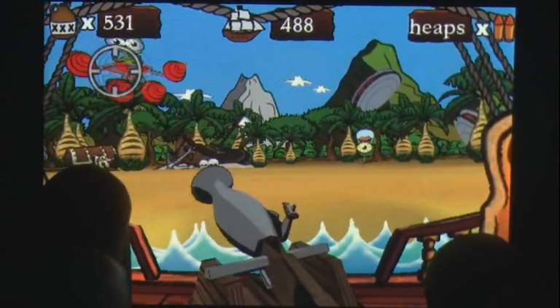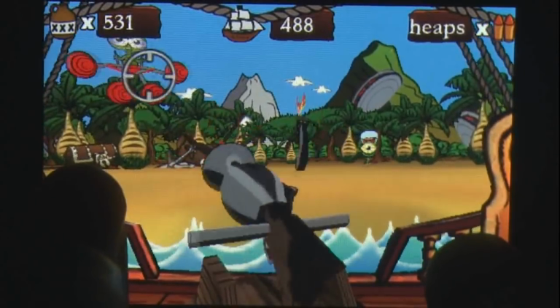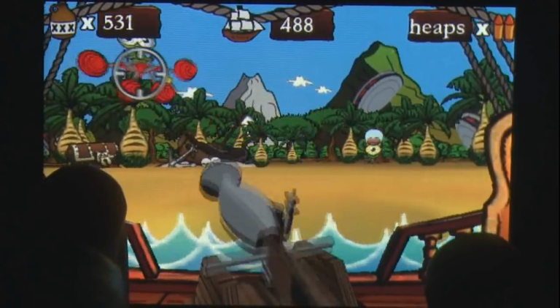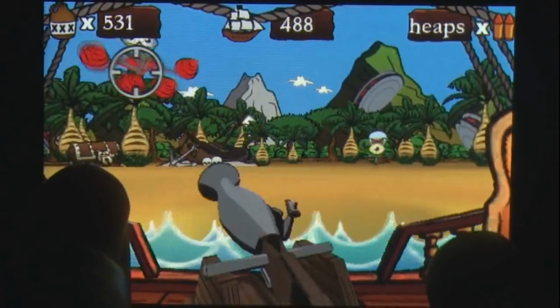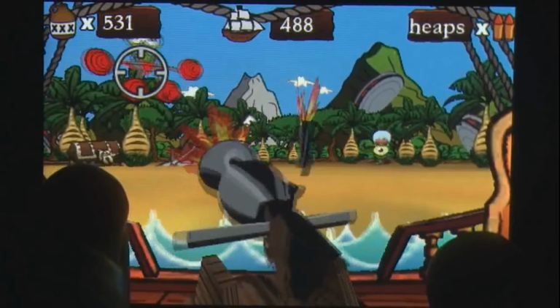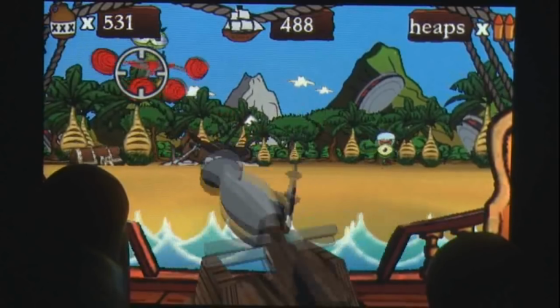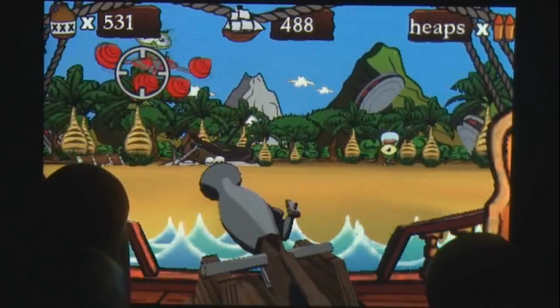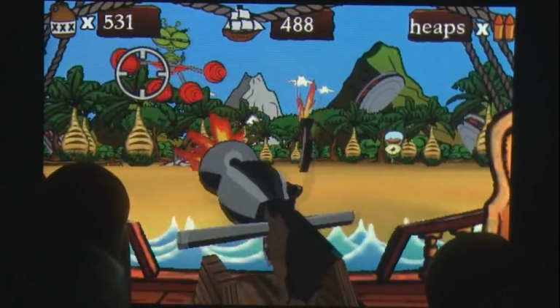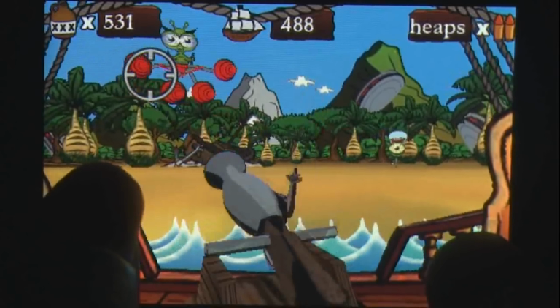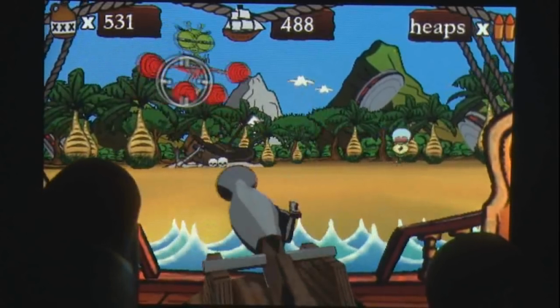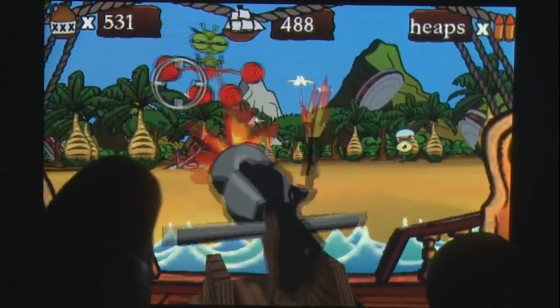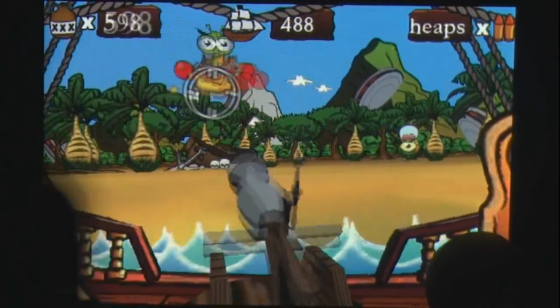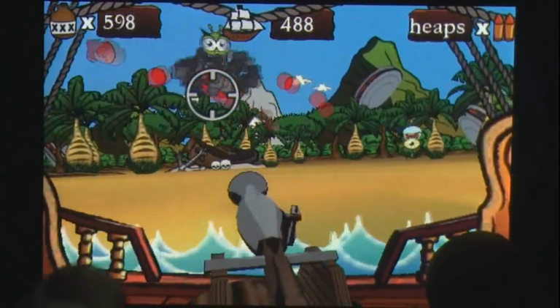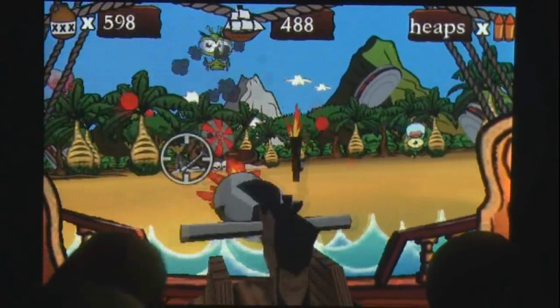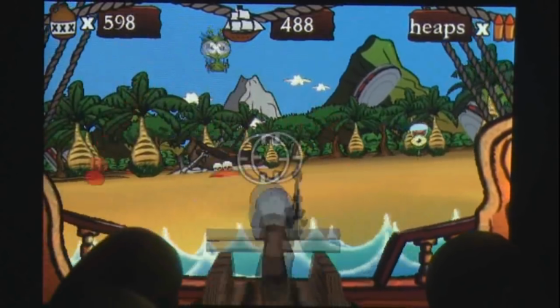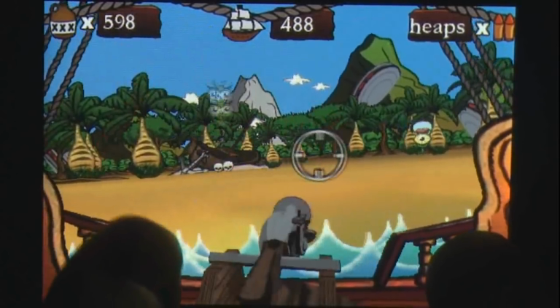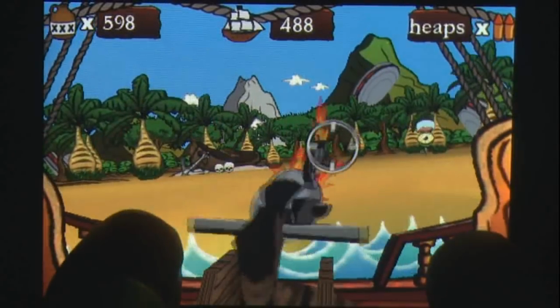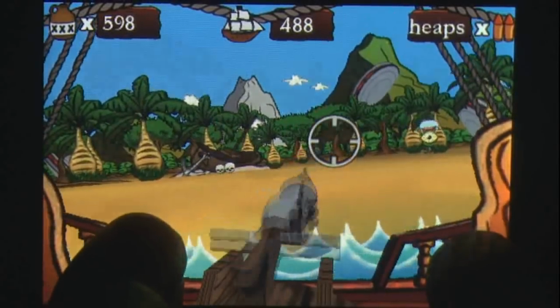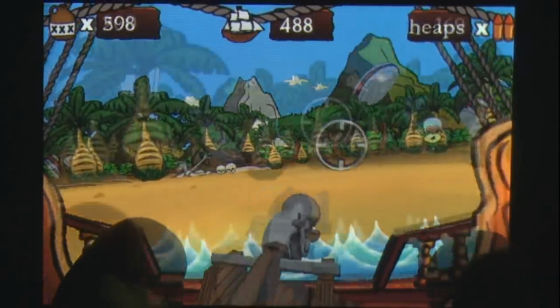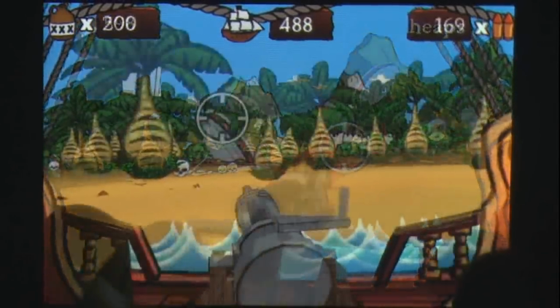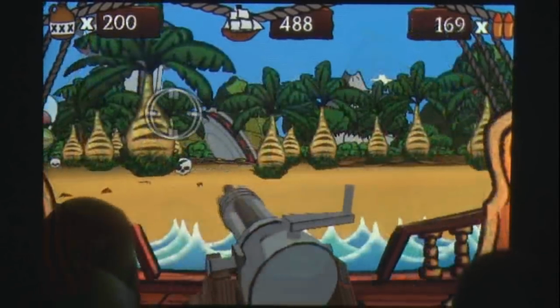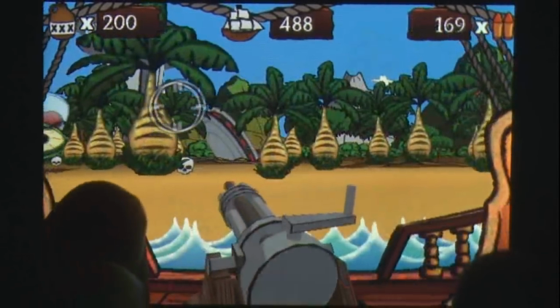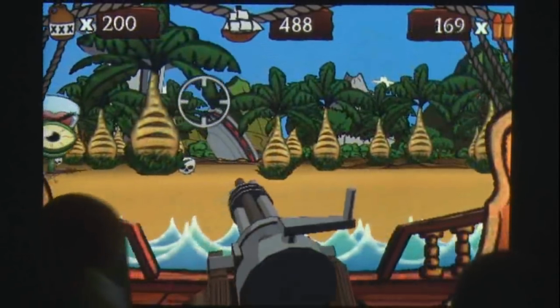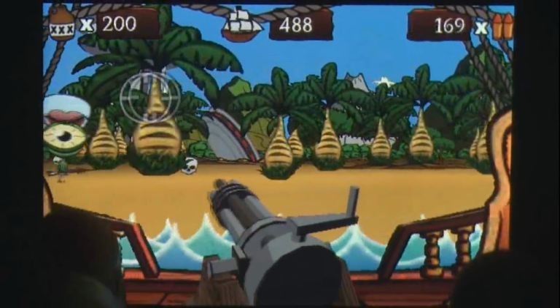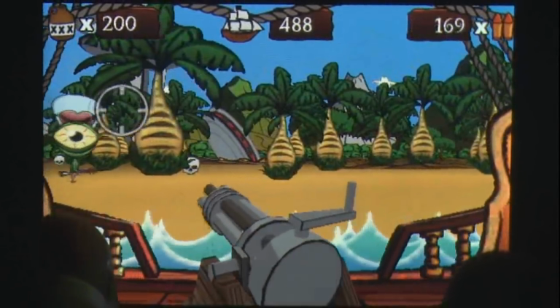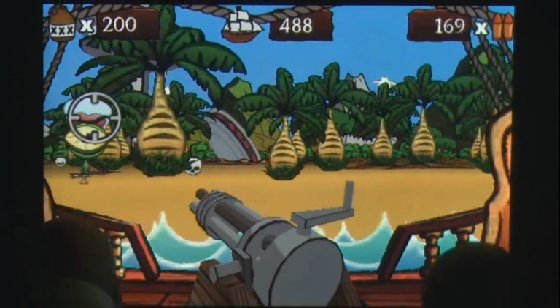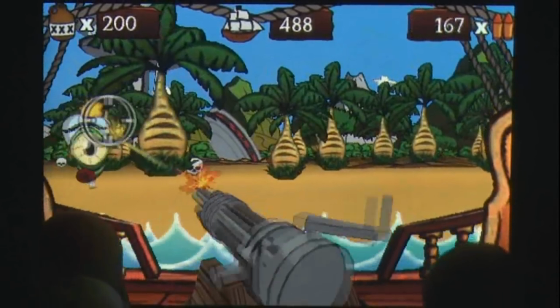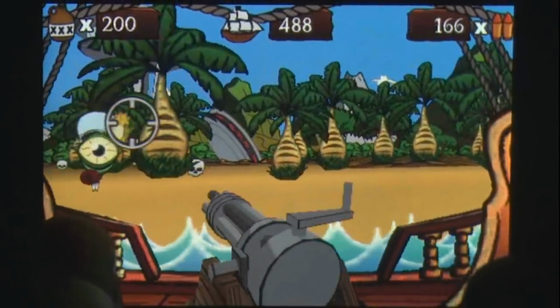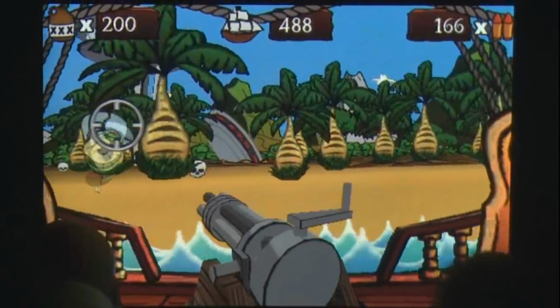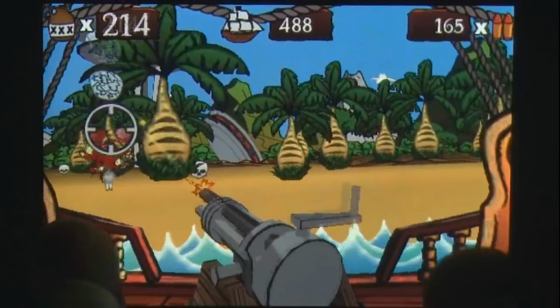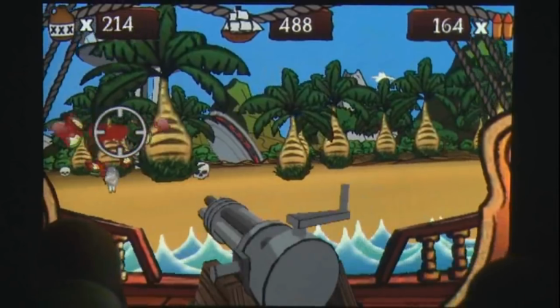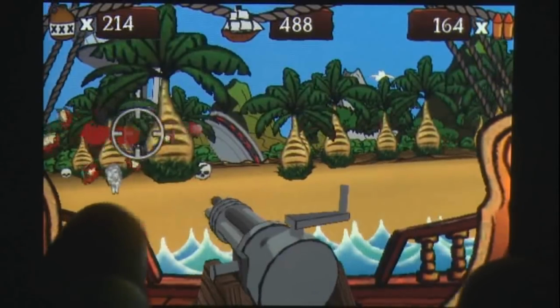There are no leaderboard options, which seems strange for this type of game, but there is a local scoreboard shown in the main menu.